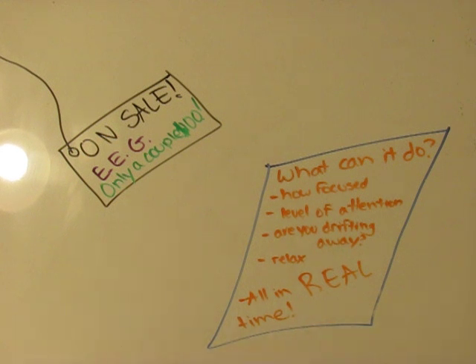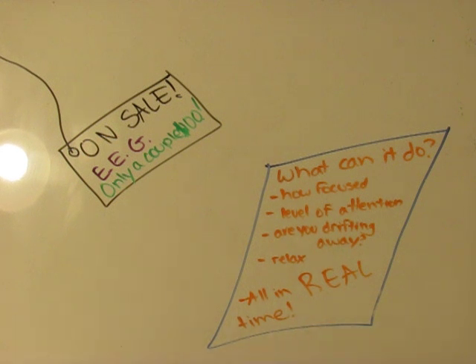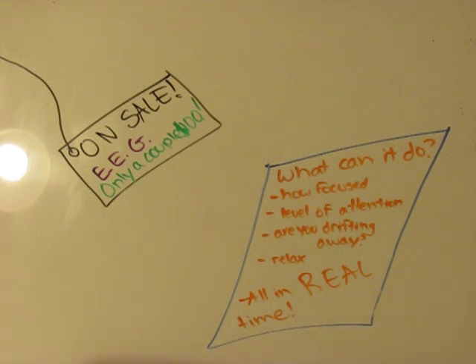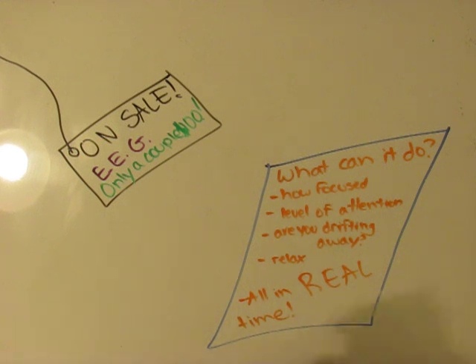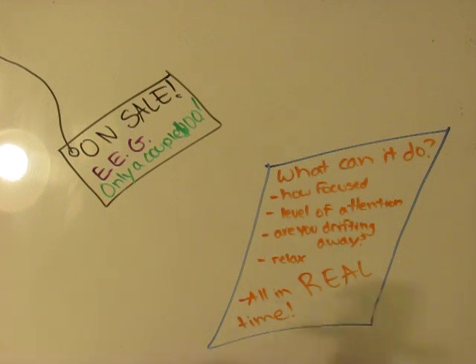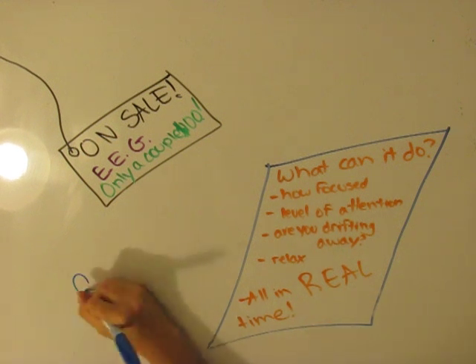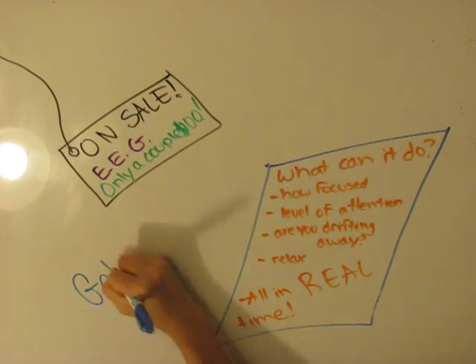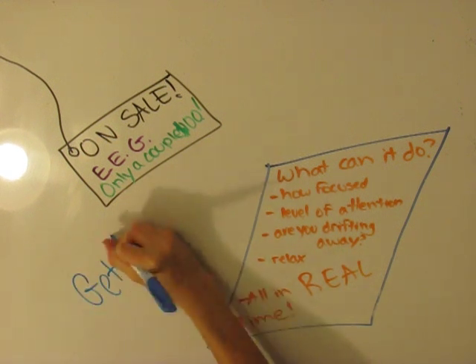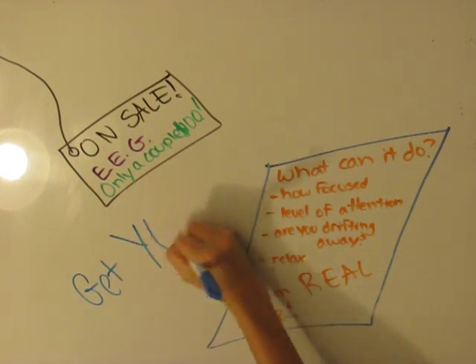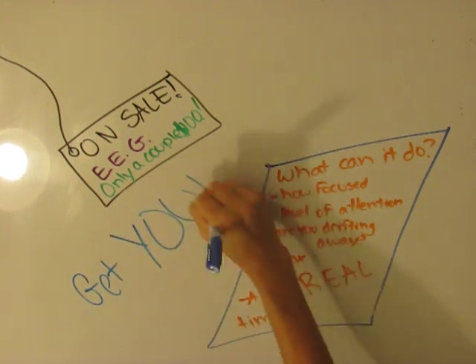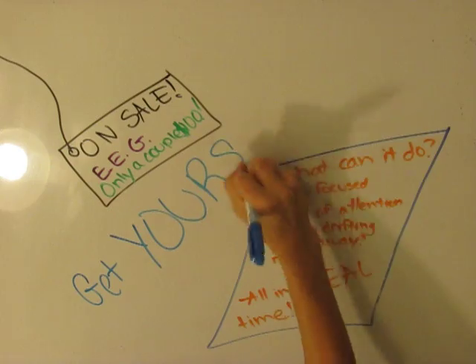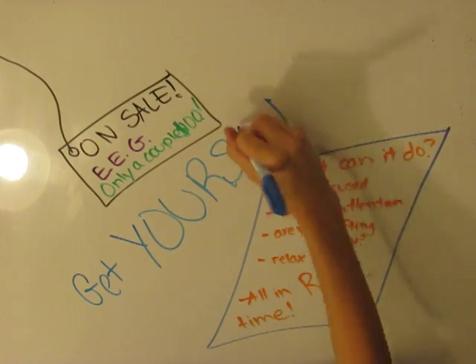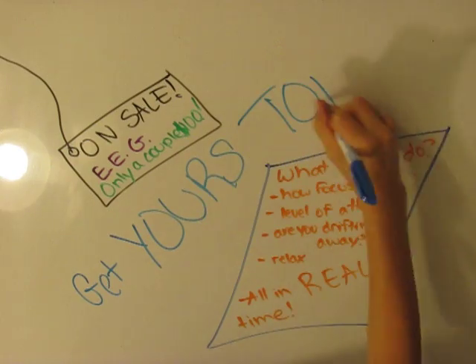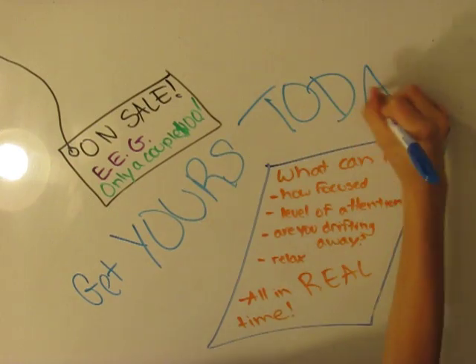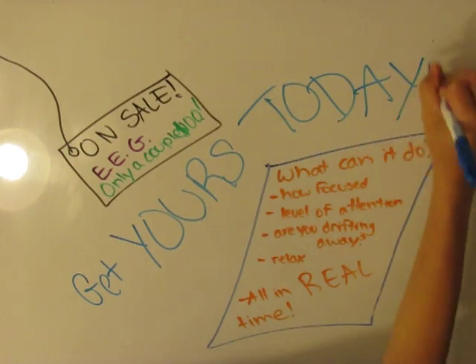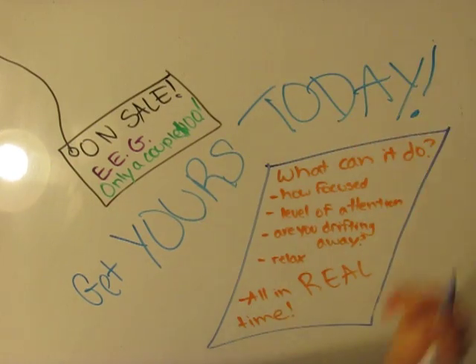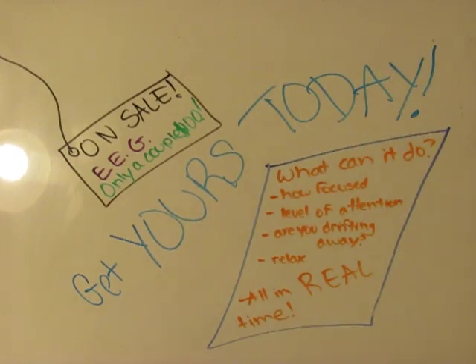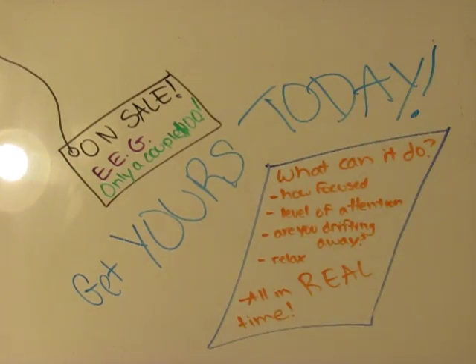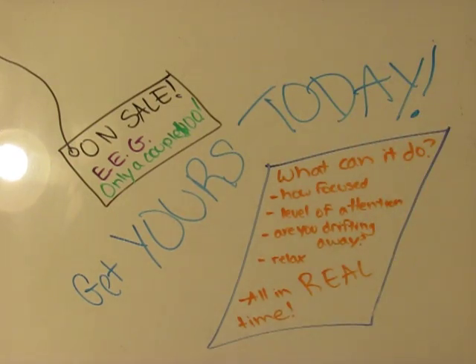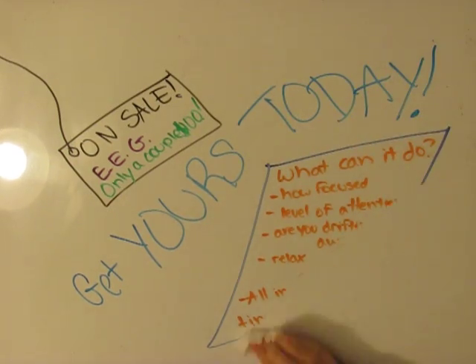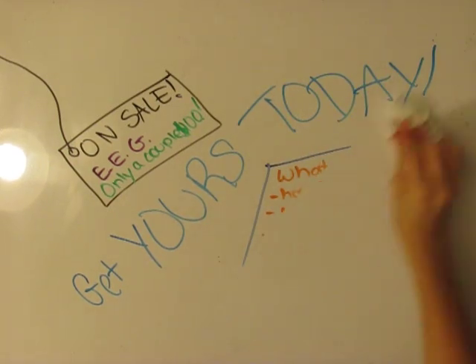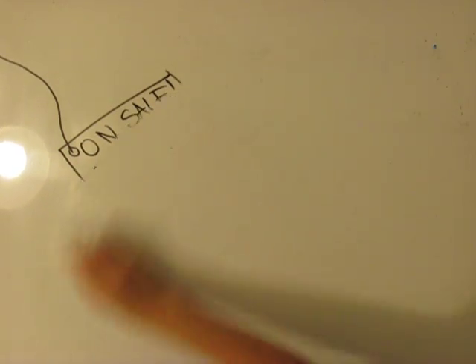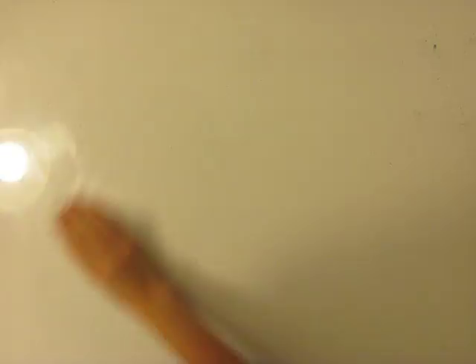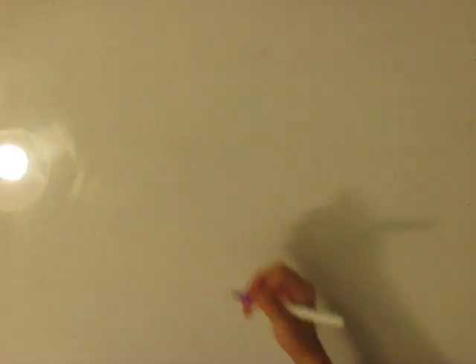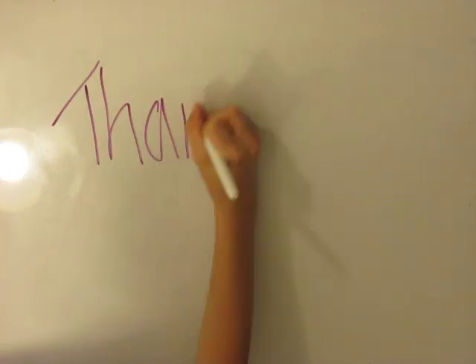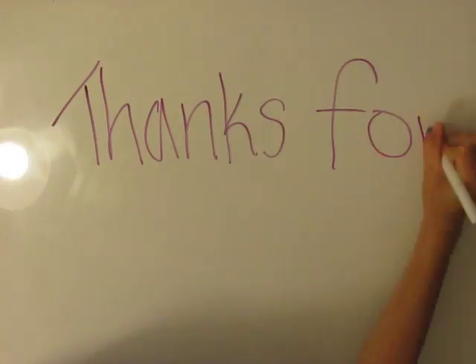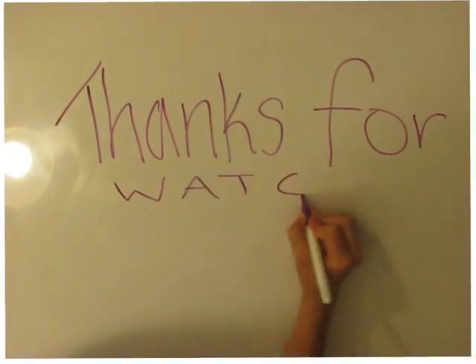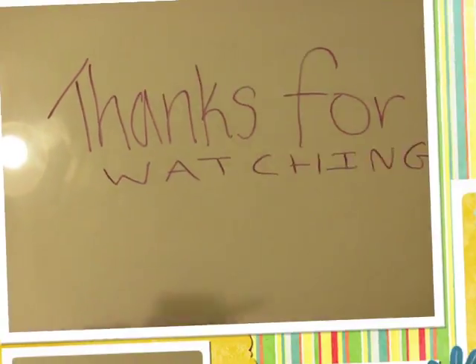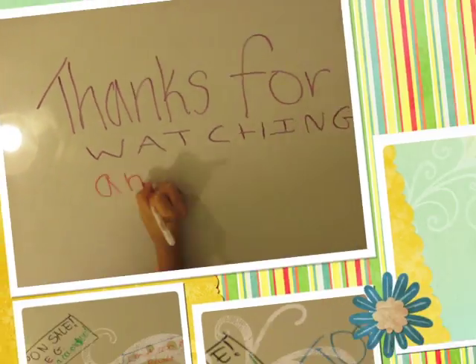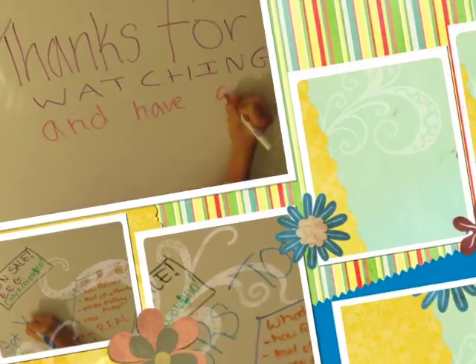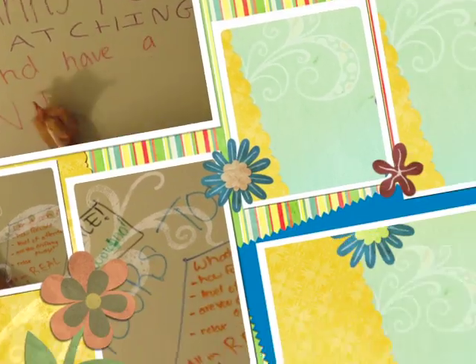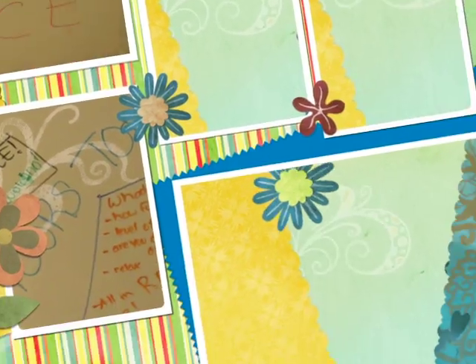I found this very interesting and I hope you do too. Thanks for watching, and have a nice day.